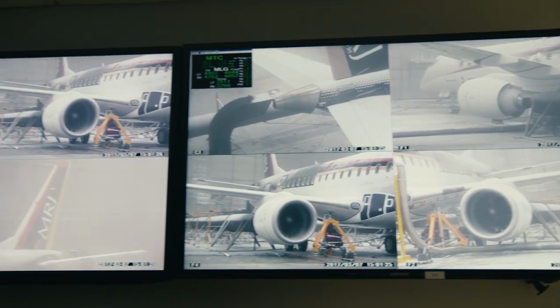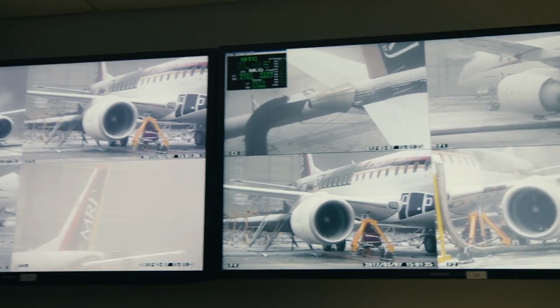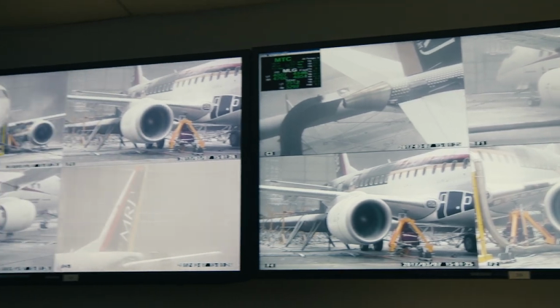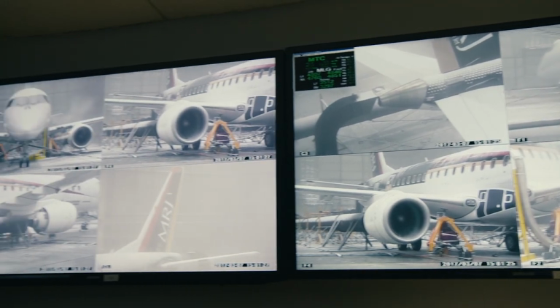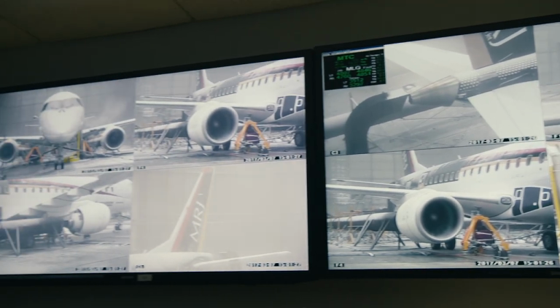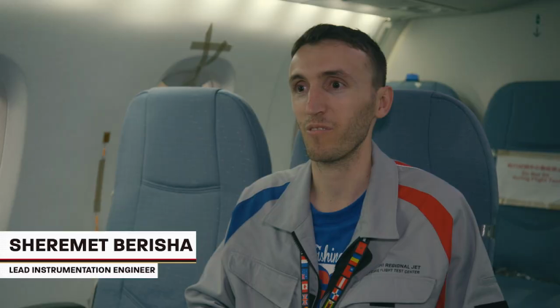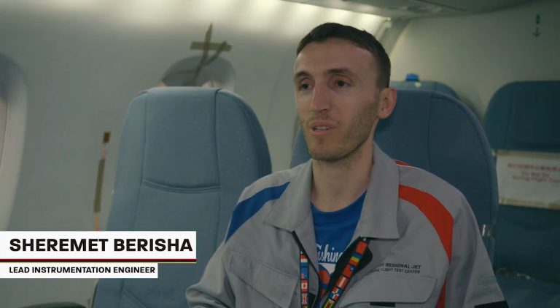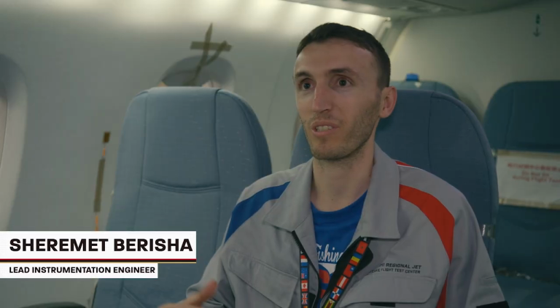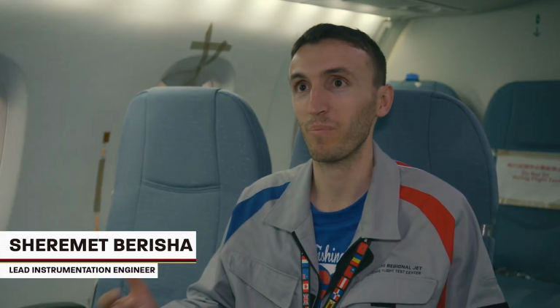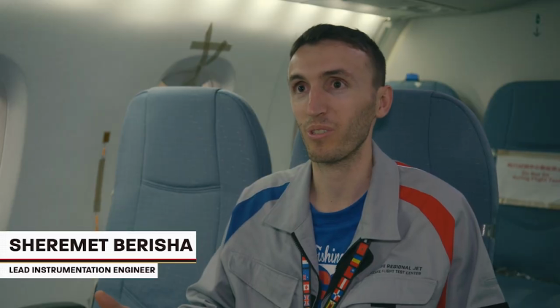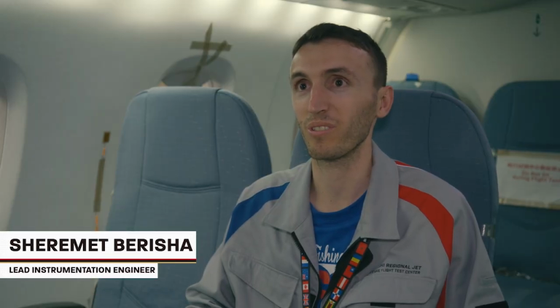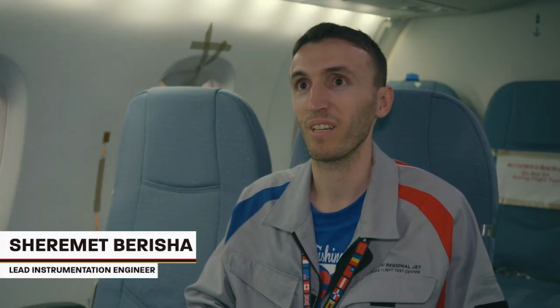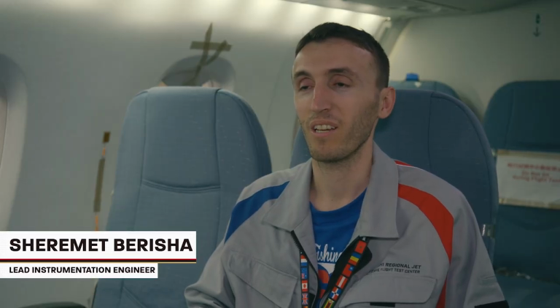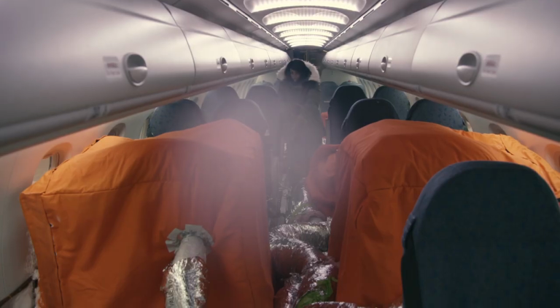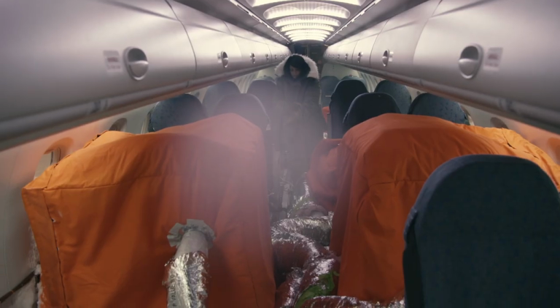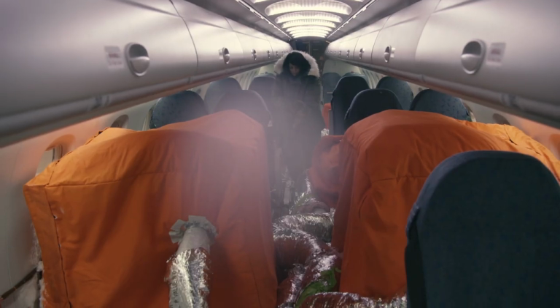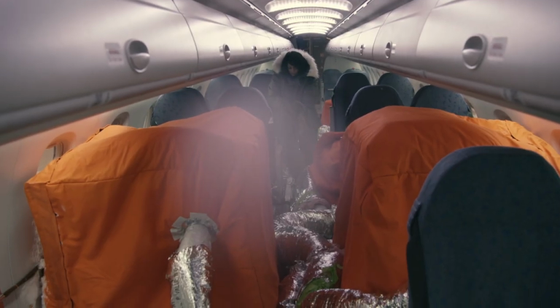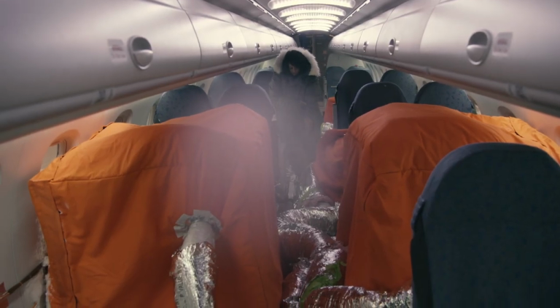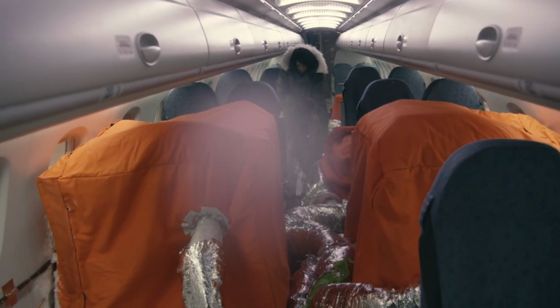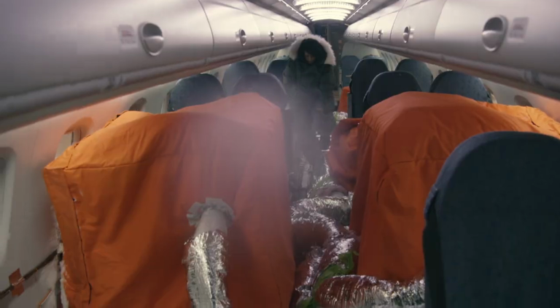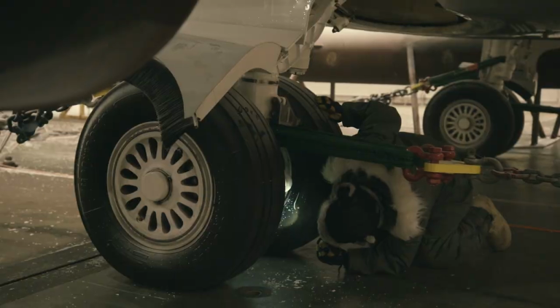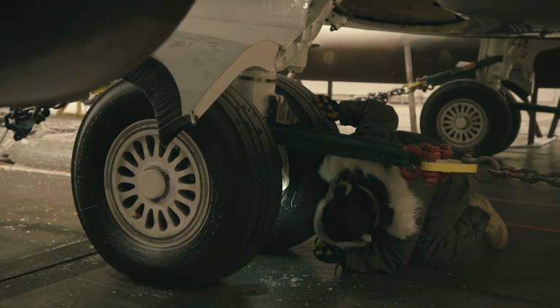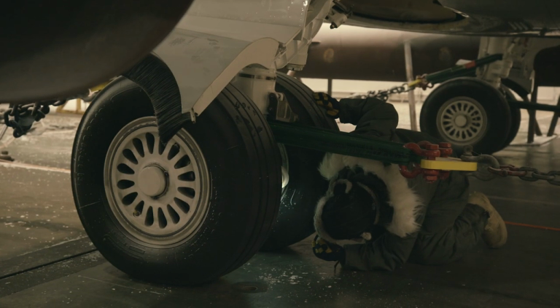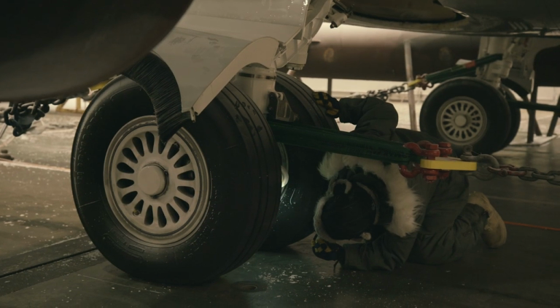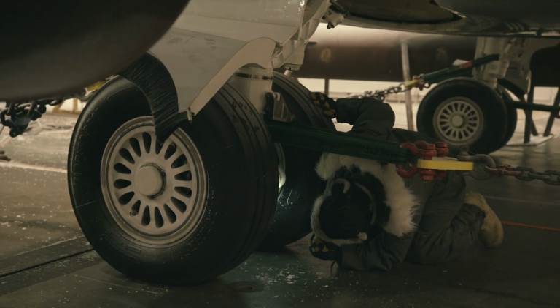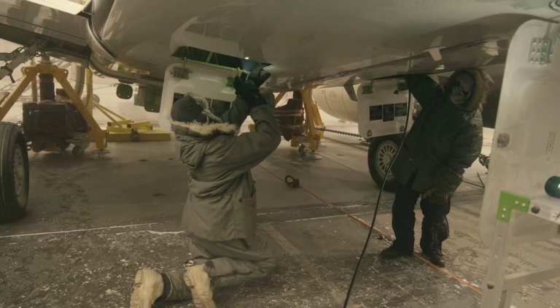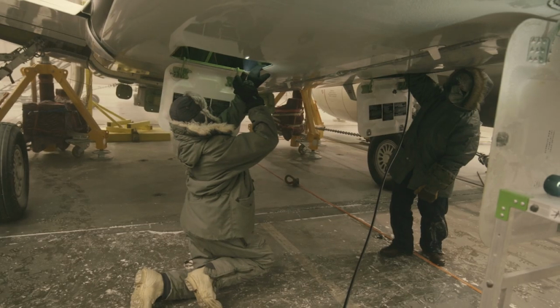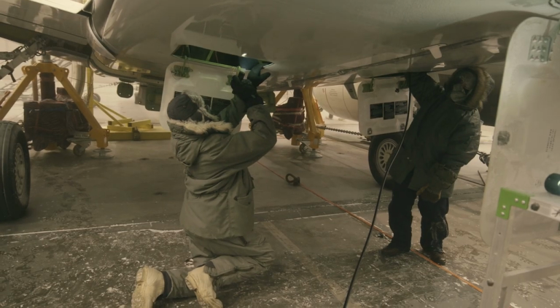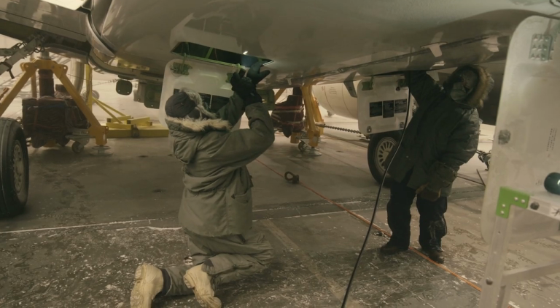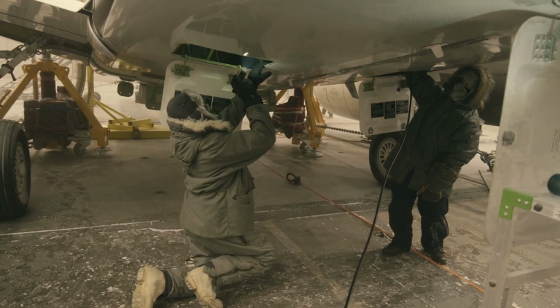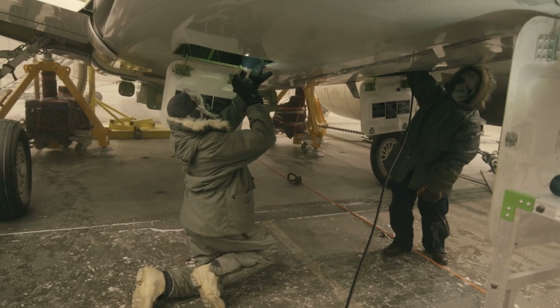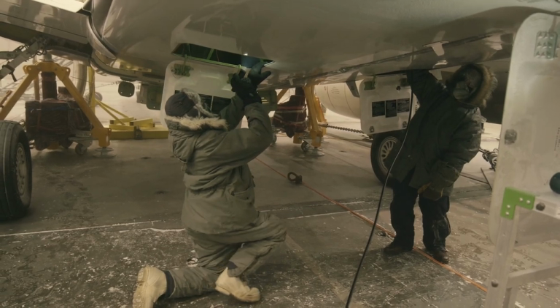We're measuring the strain, we're measuring the temperatures at each different location — like cabin, outside, and in the wings.